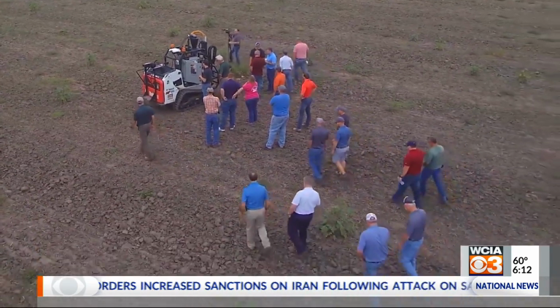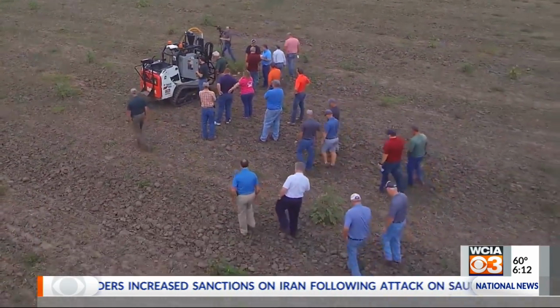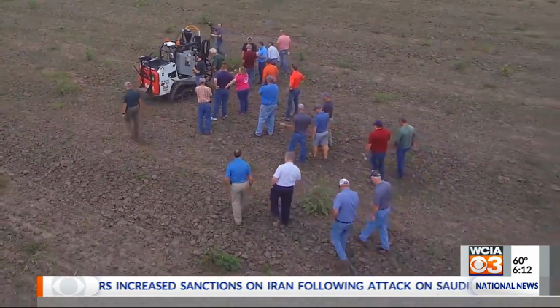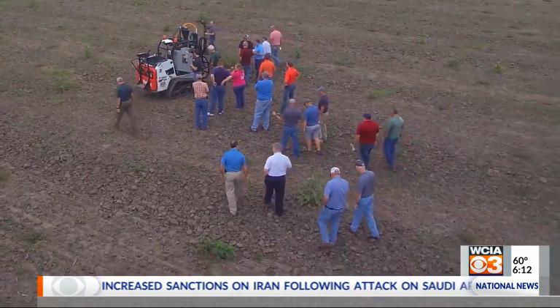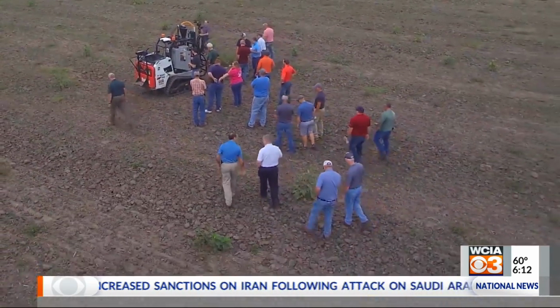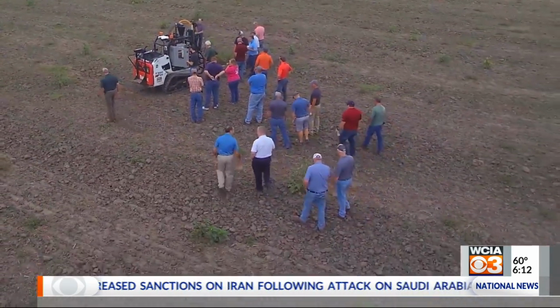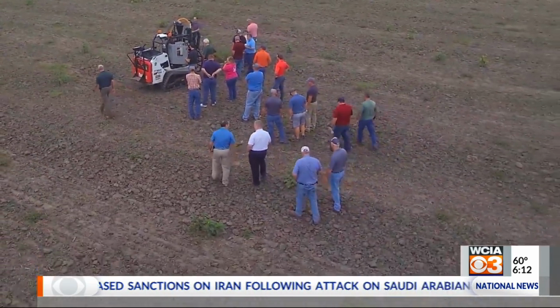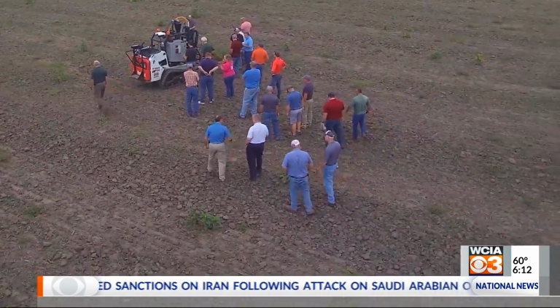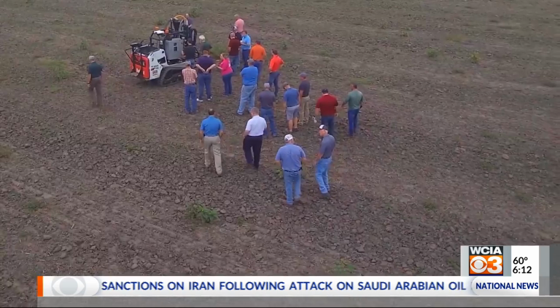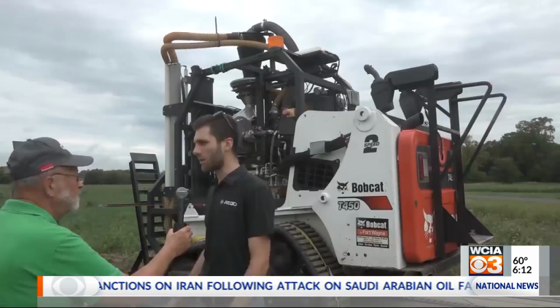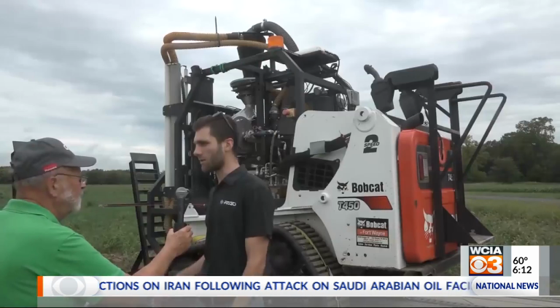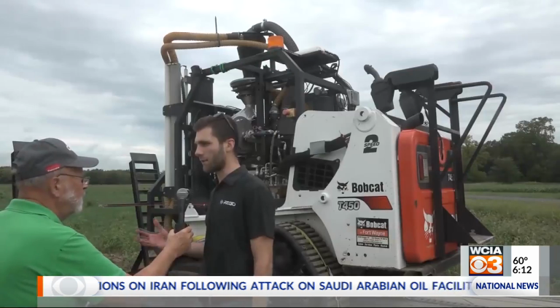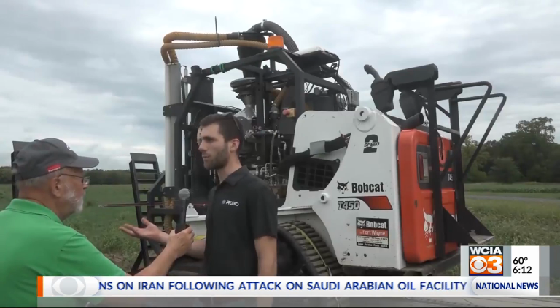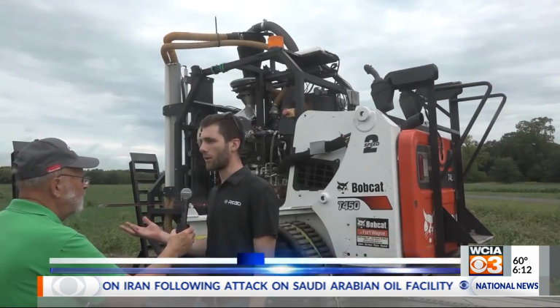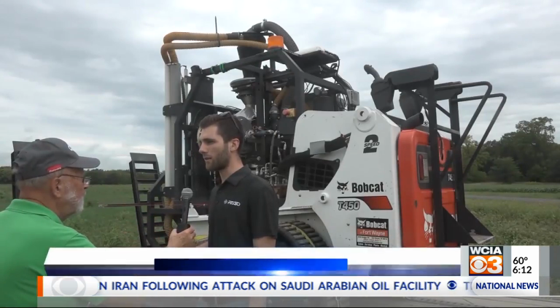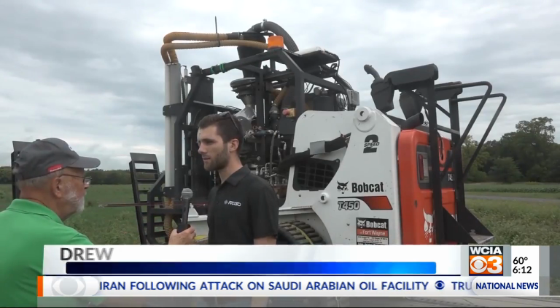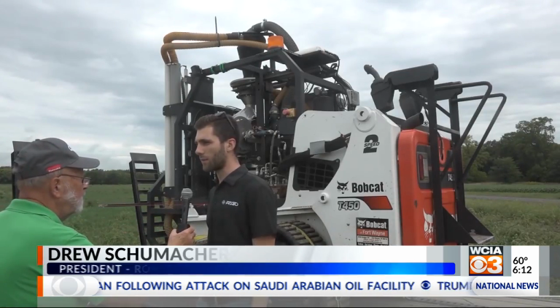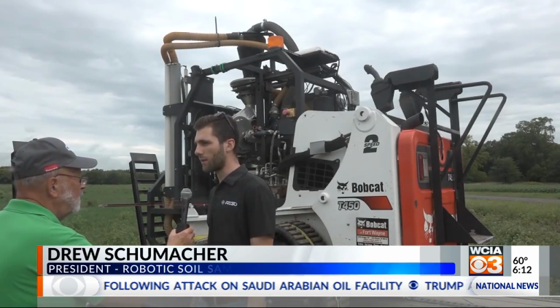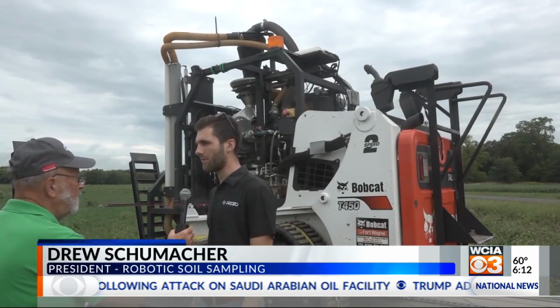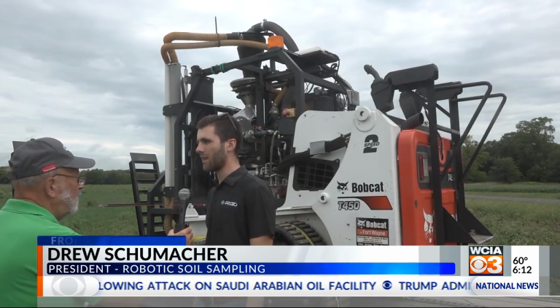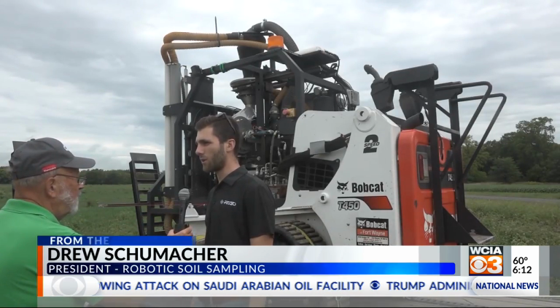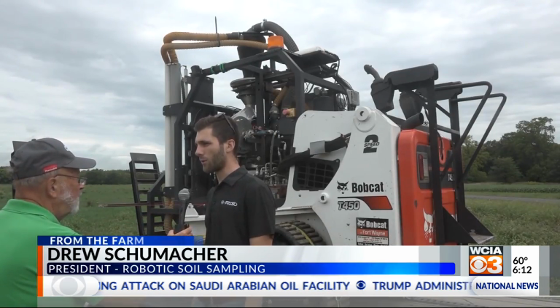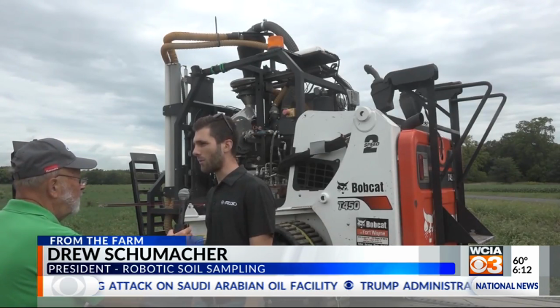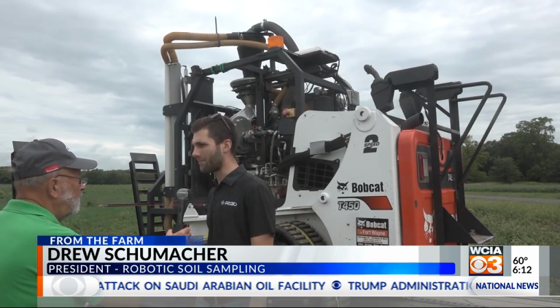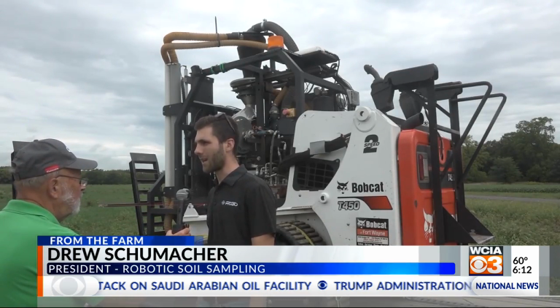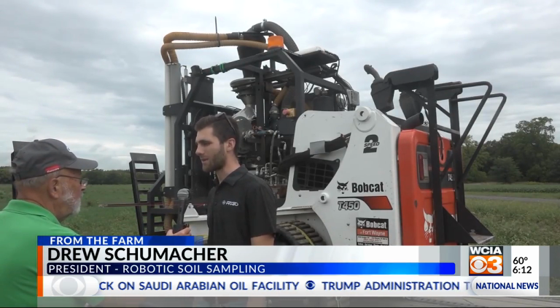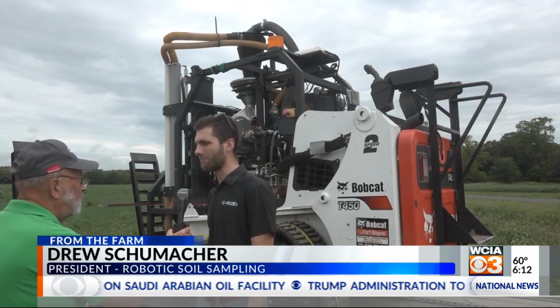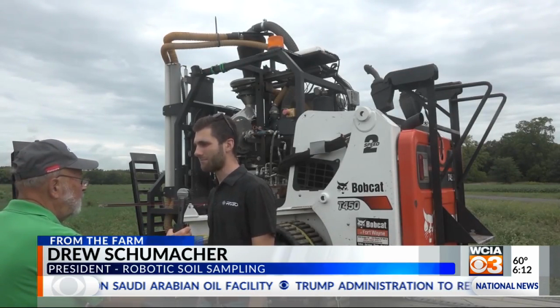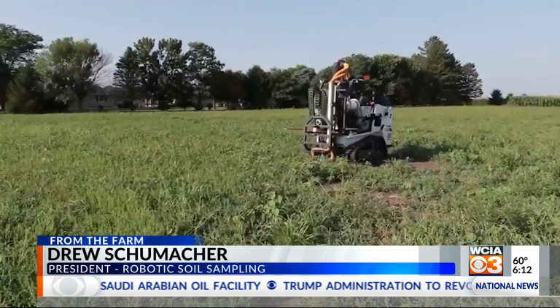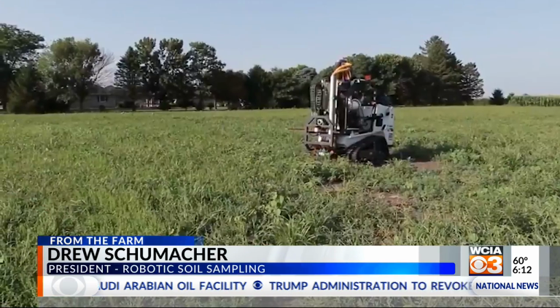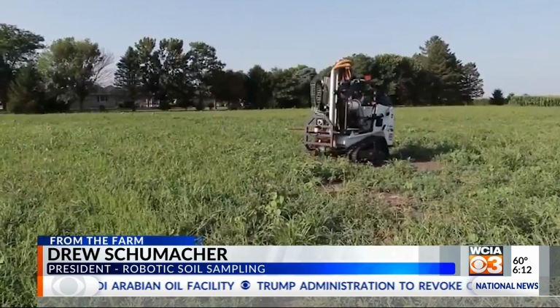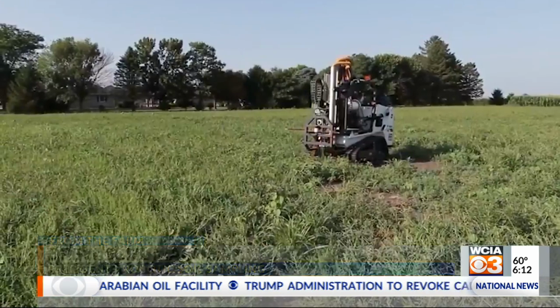Drew Schumacher is one of the developers. So instead of a human going out and sampling a field, we do it with a robot autonomously. And how does it work?